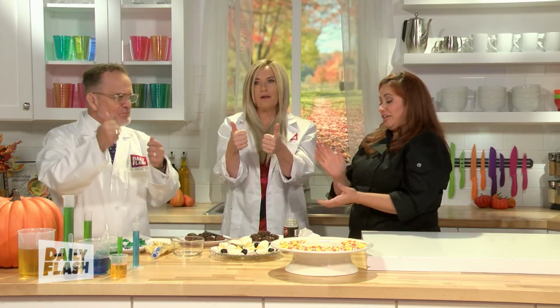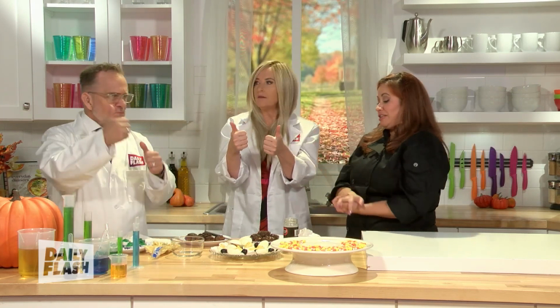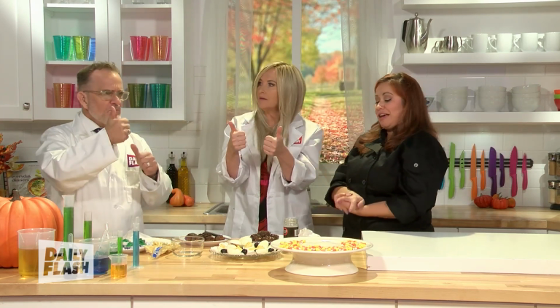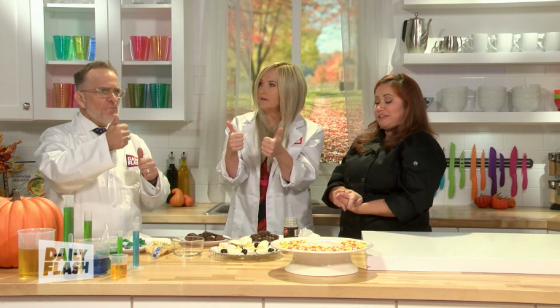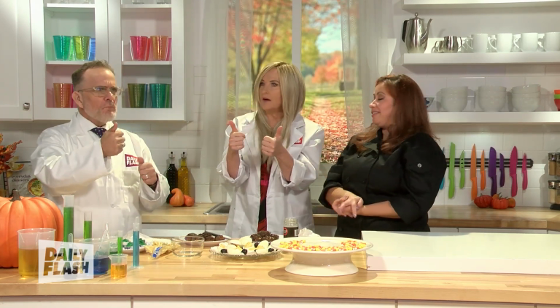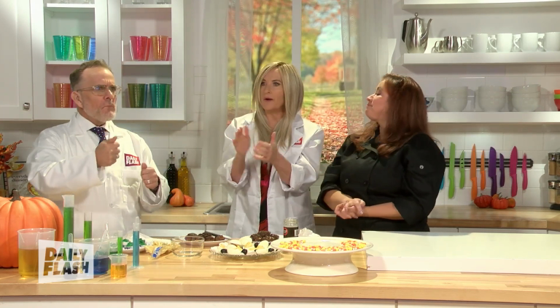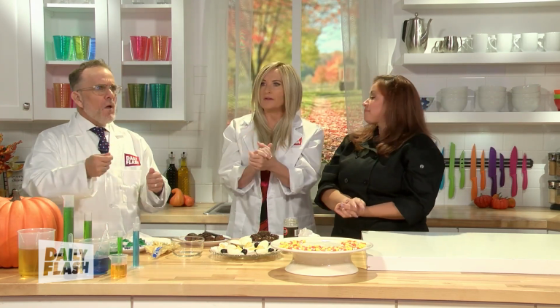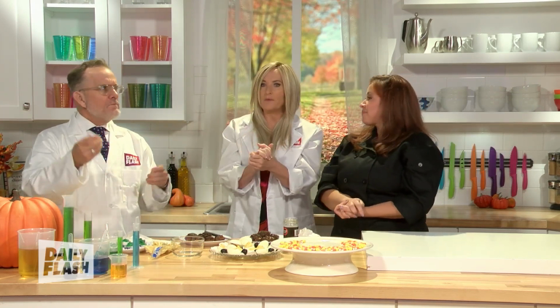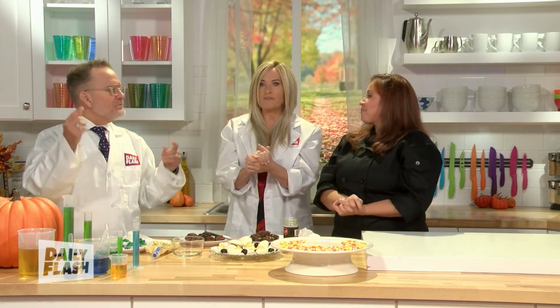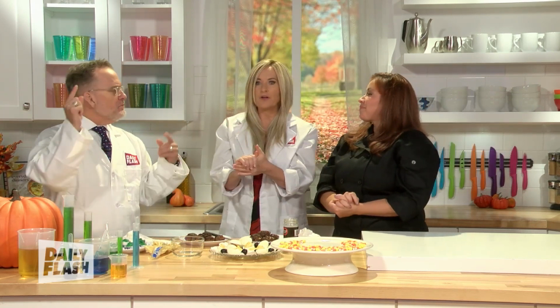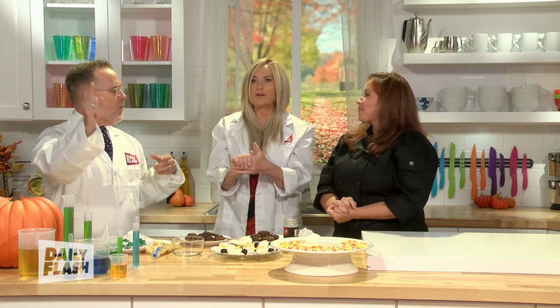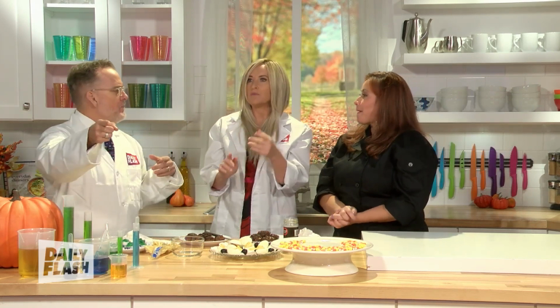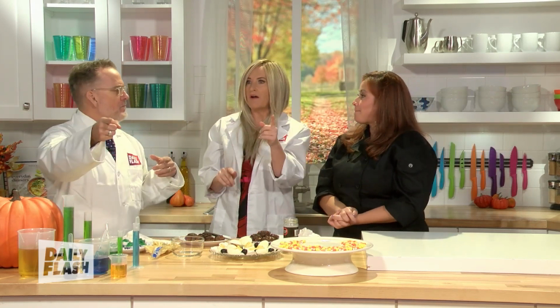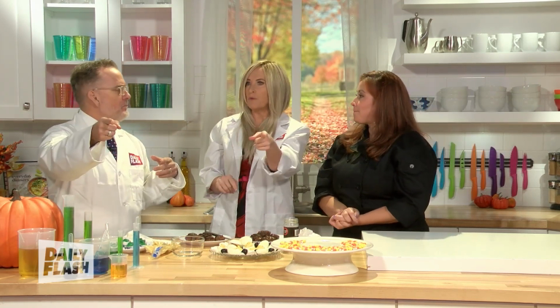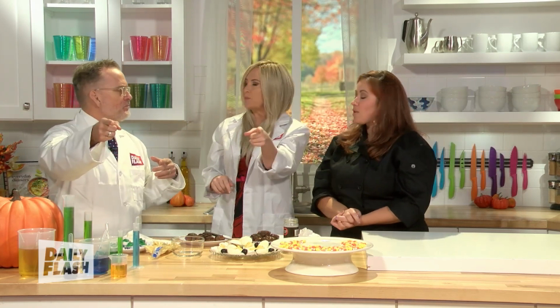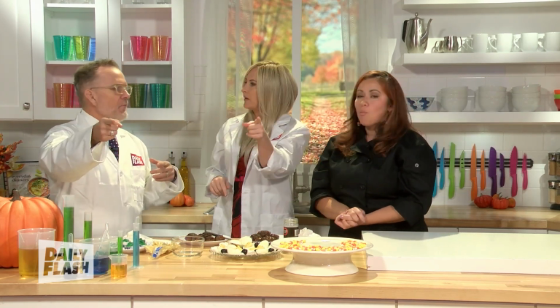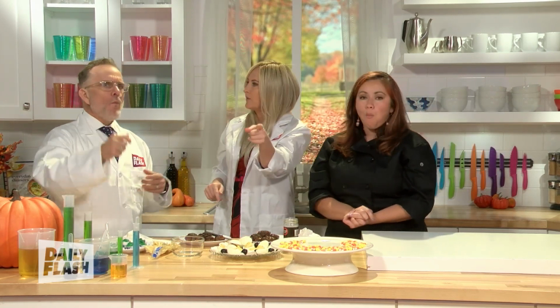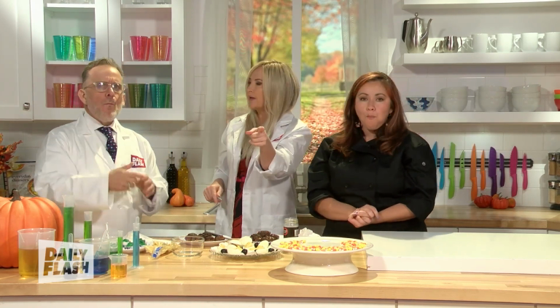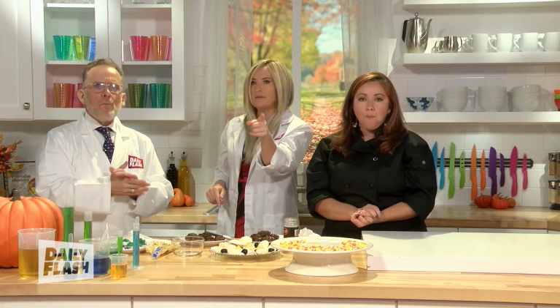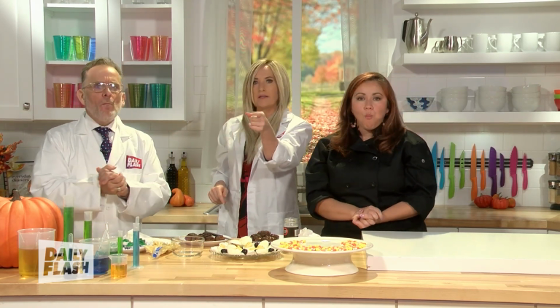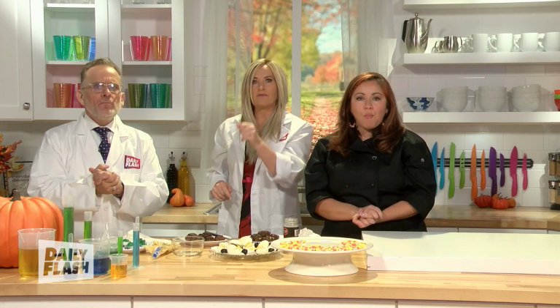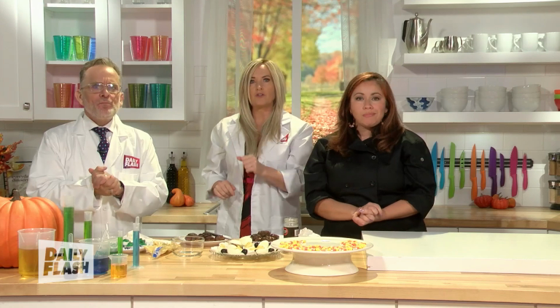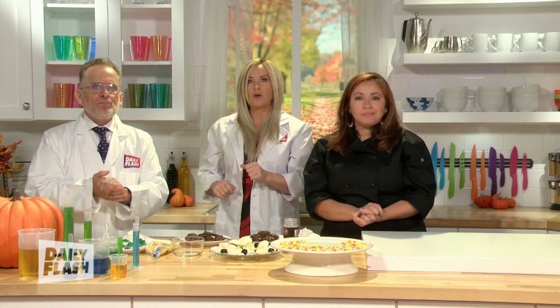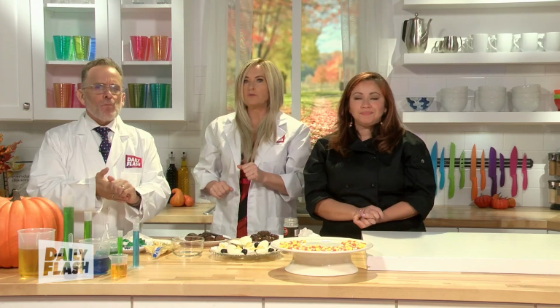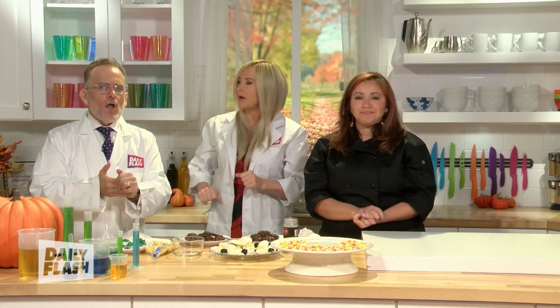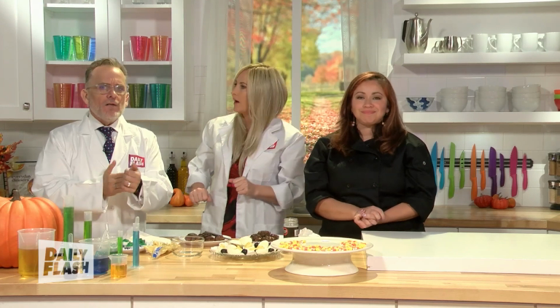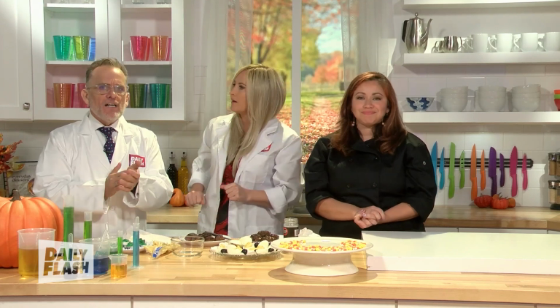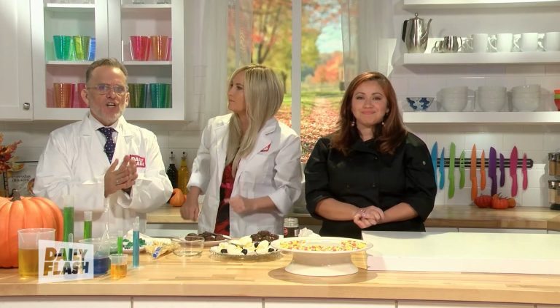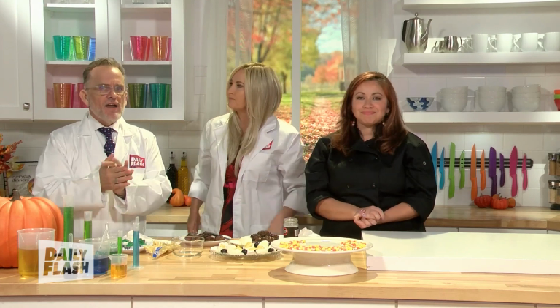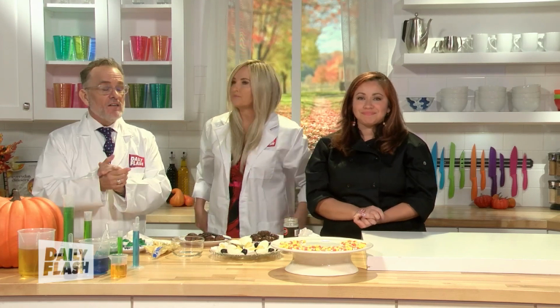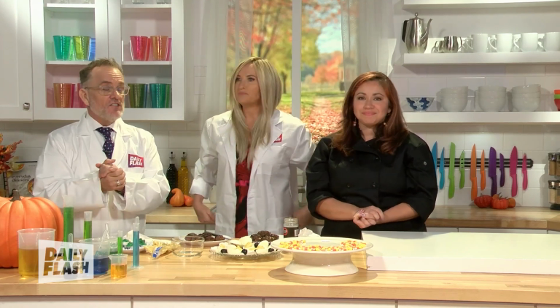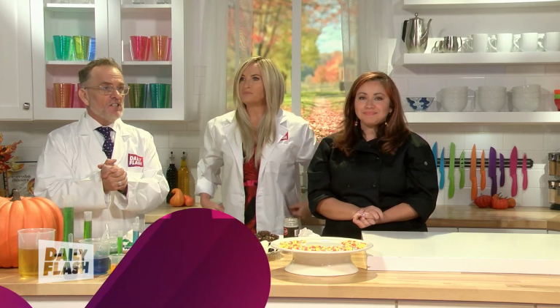We'll have the recipe on our website at dailyflashshow.com — check that out. Delicious!